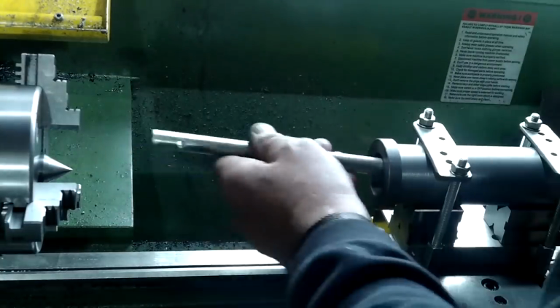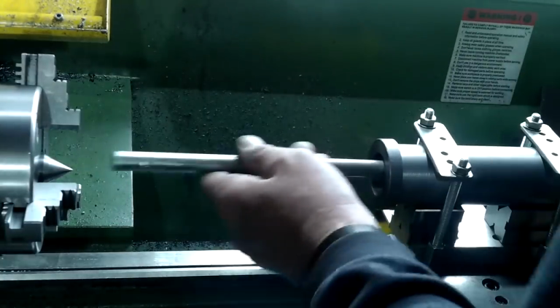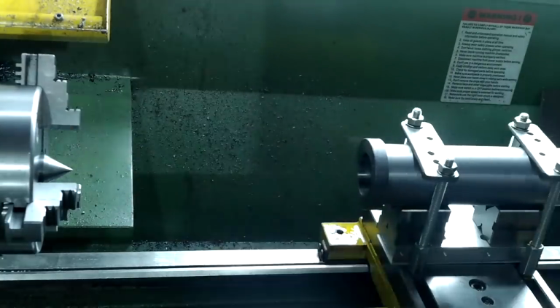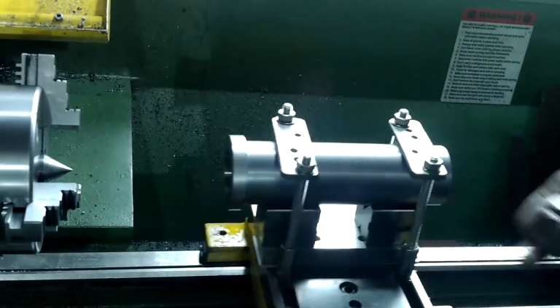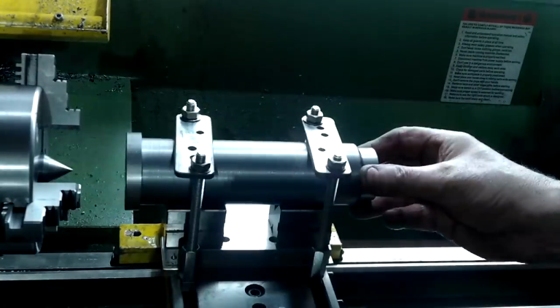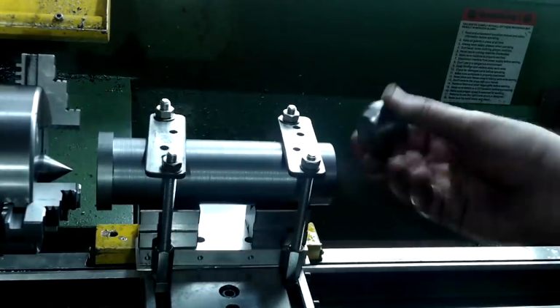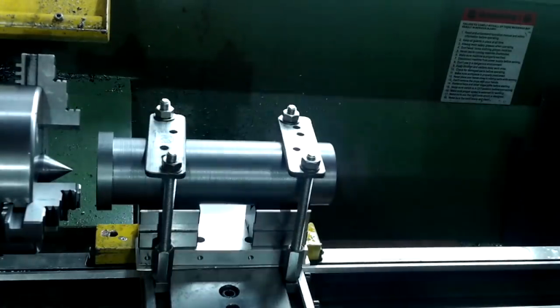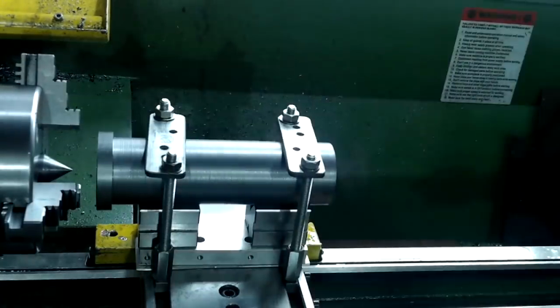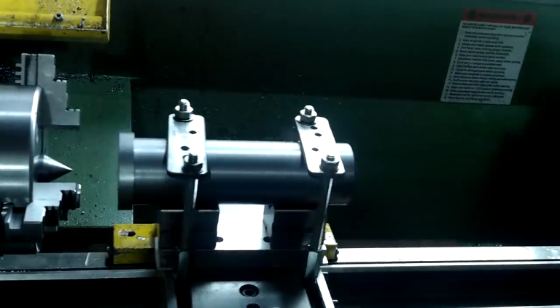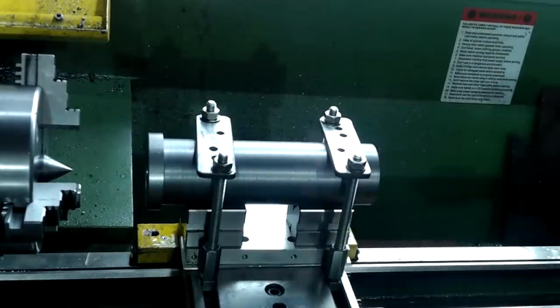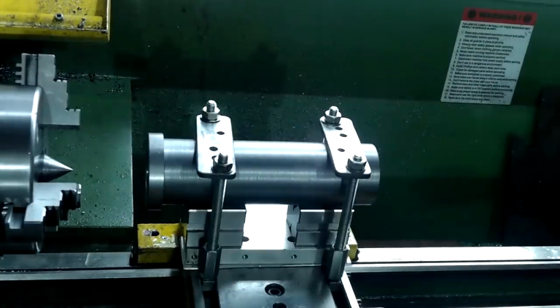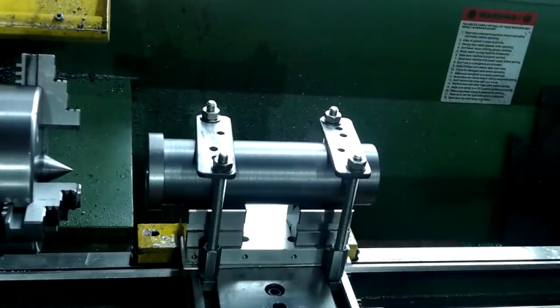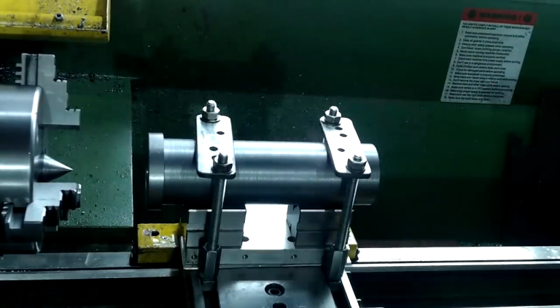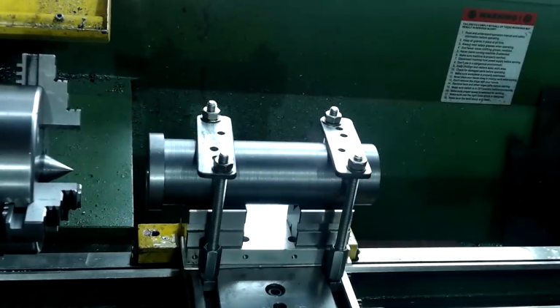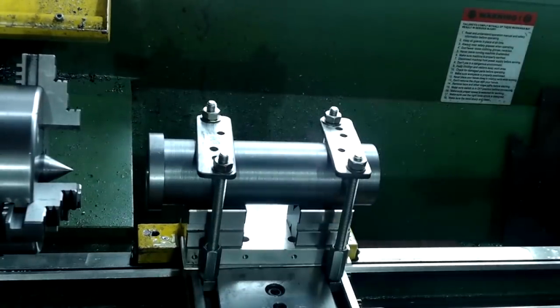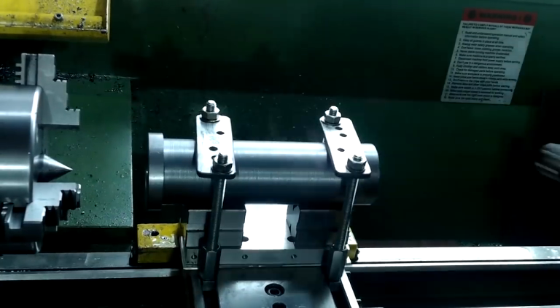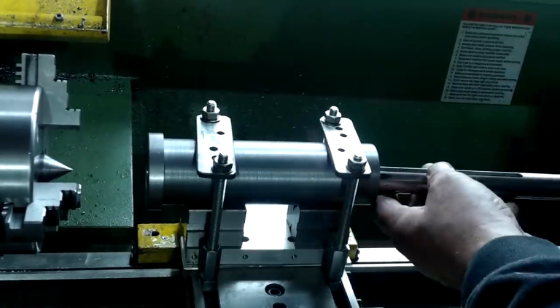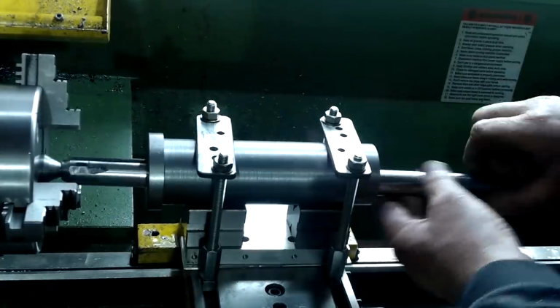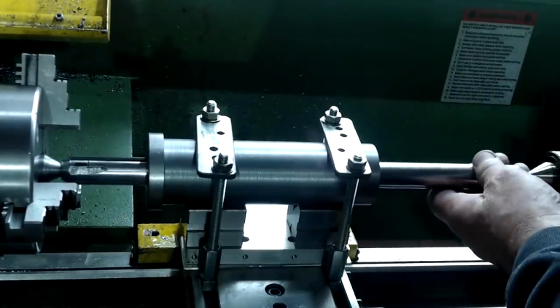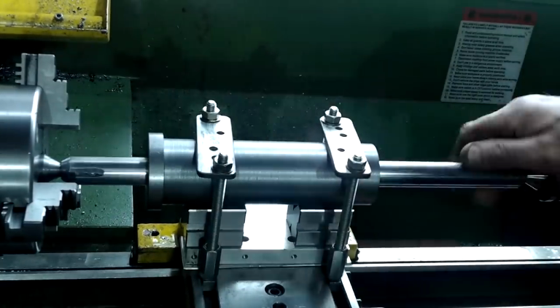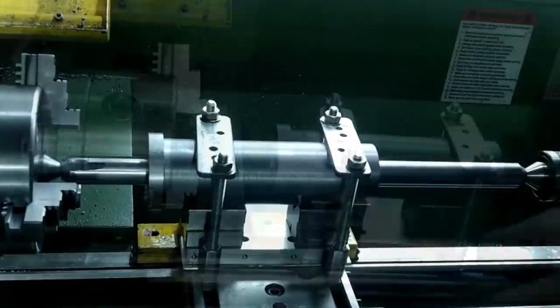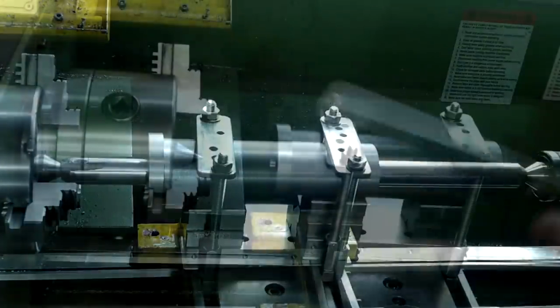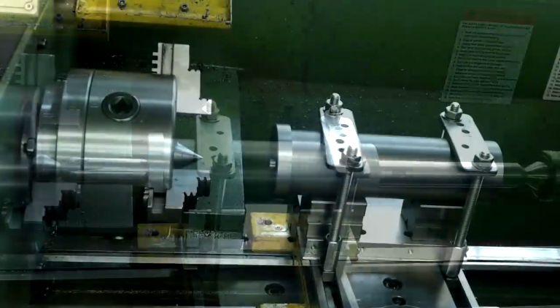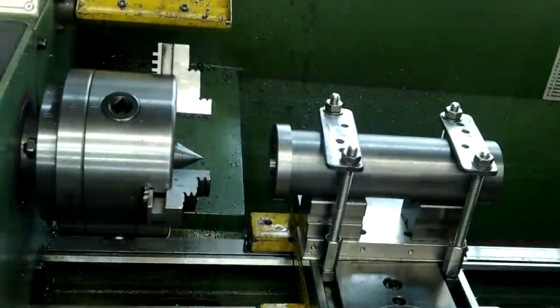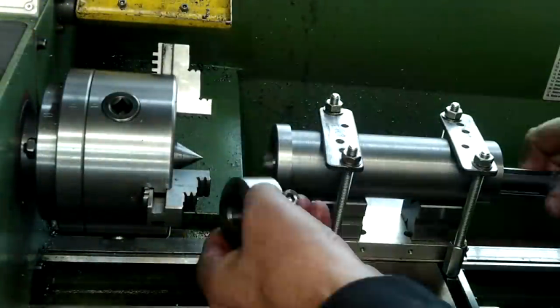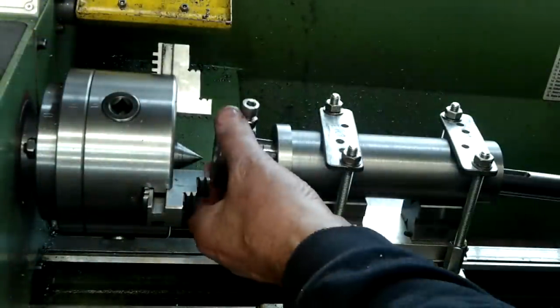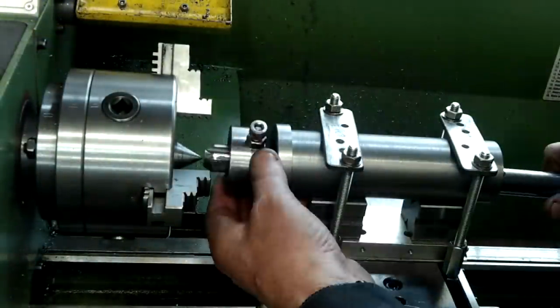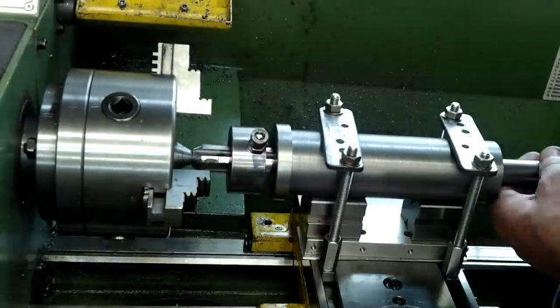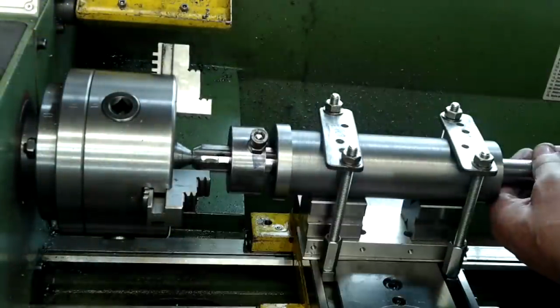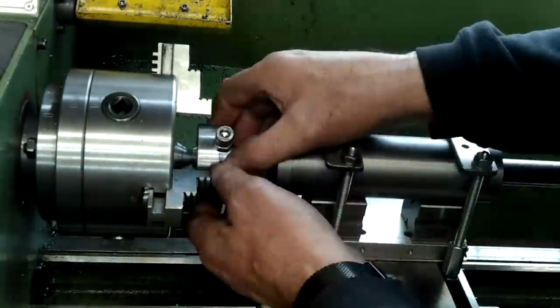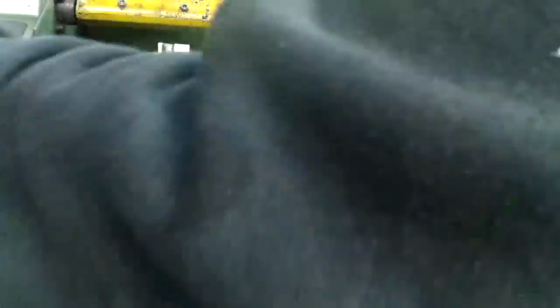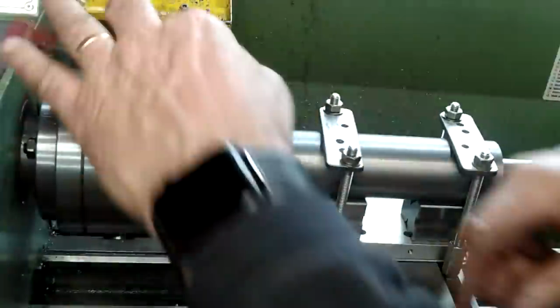After knocking out the bung, the line-boring bar can be fitted, and this is to machine out the bore to the required size.